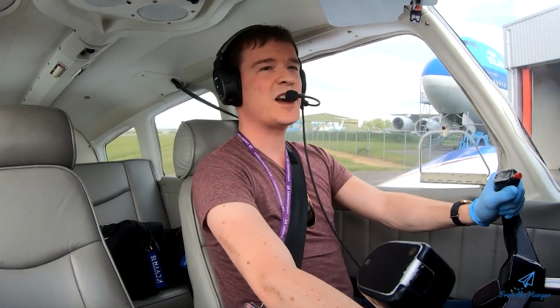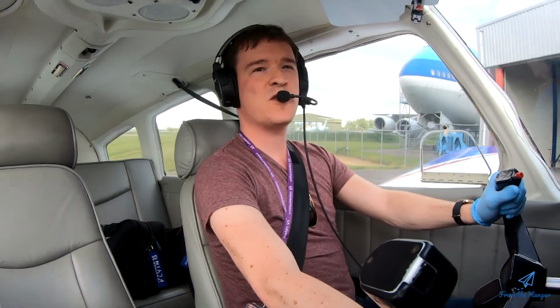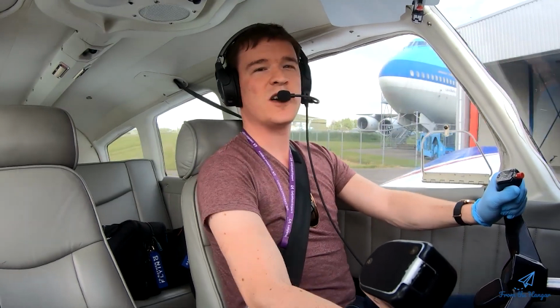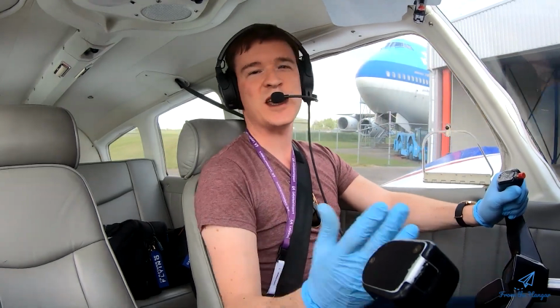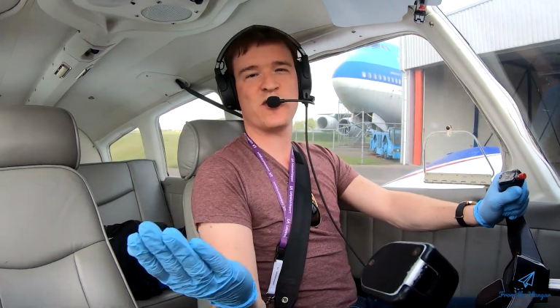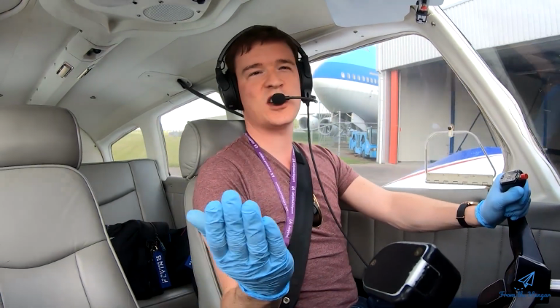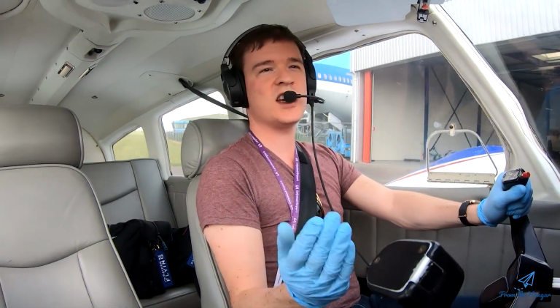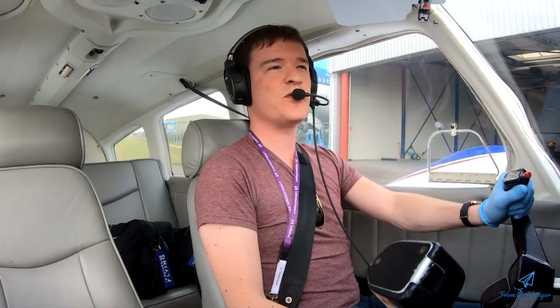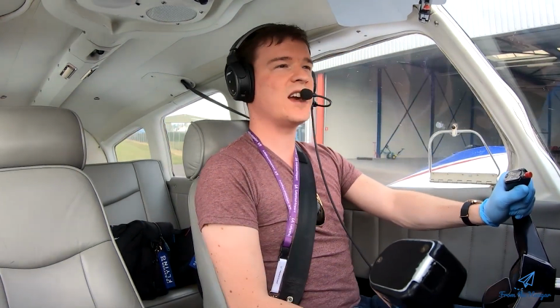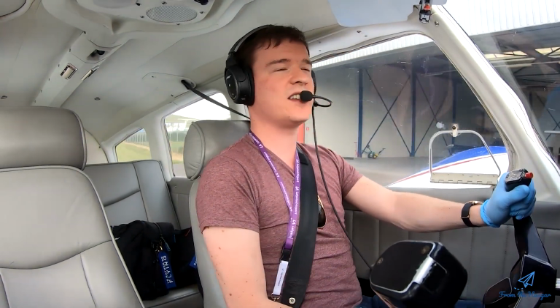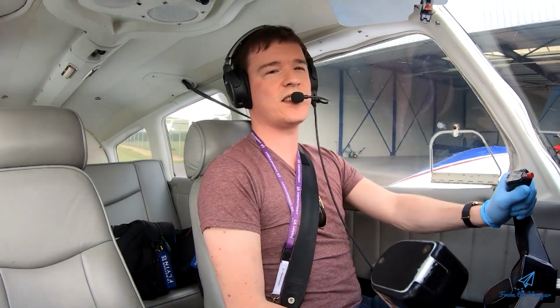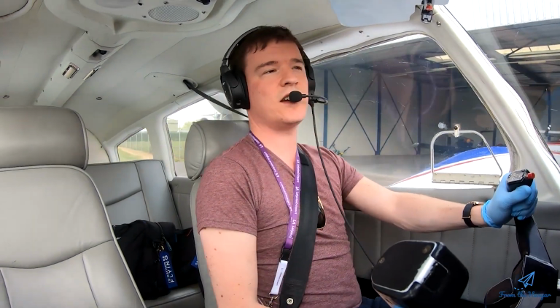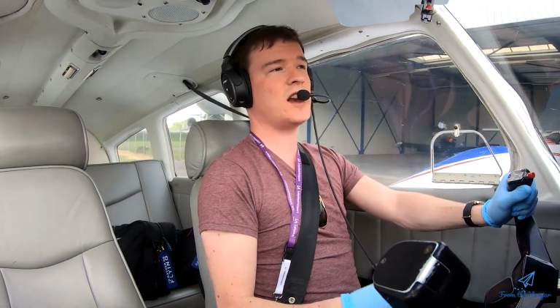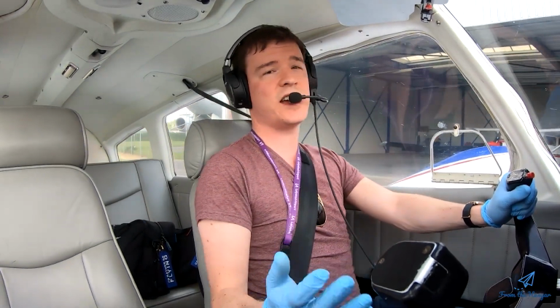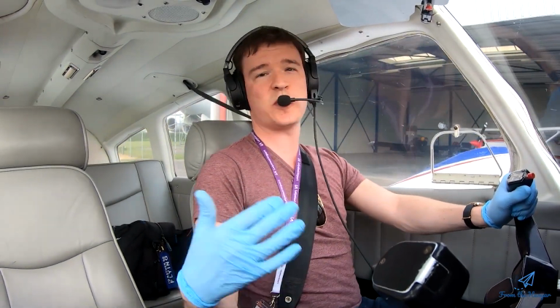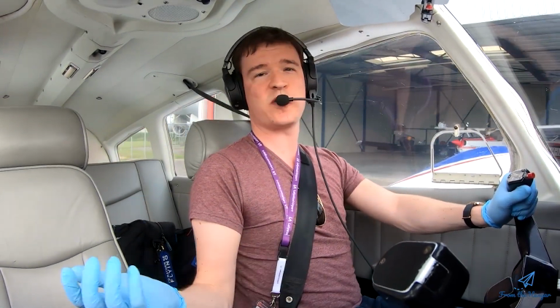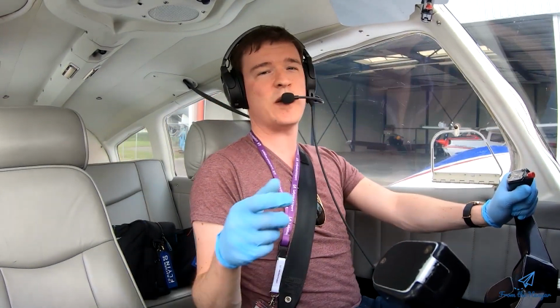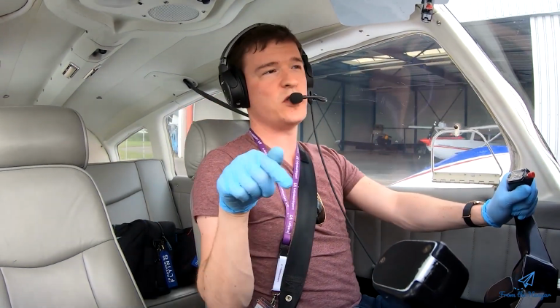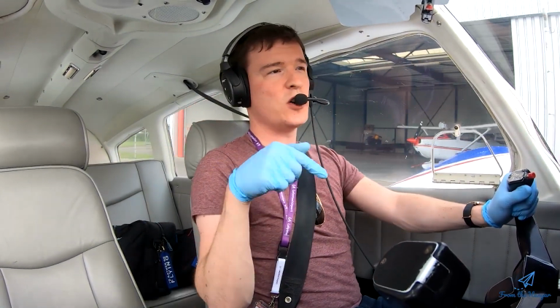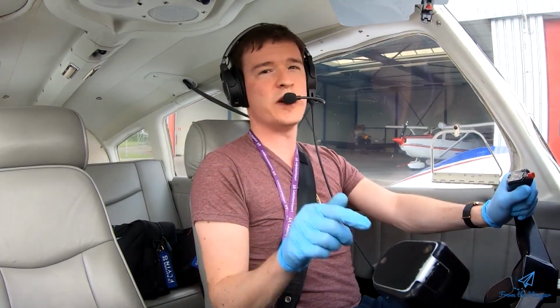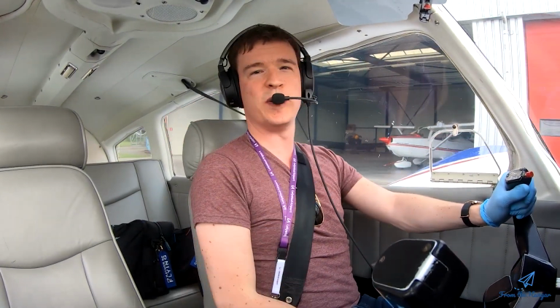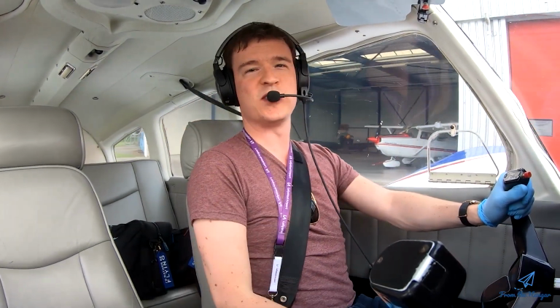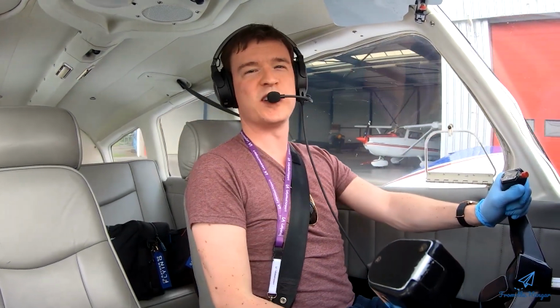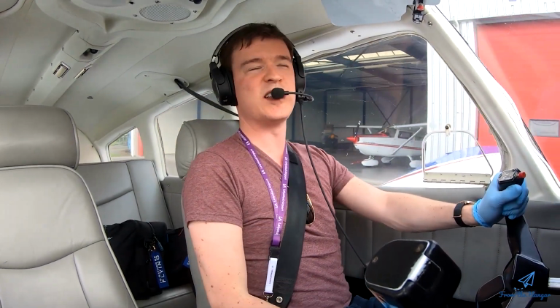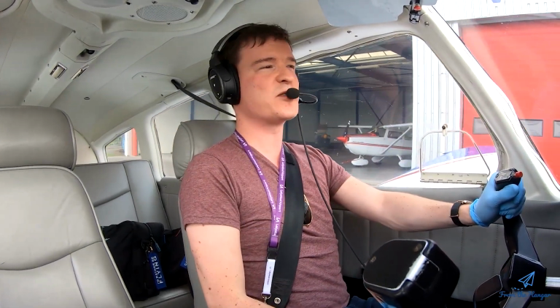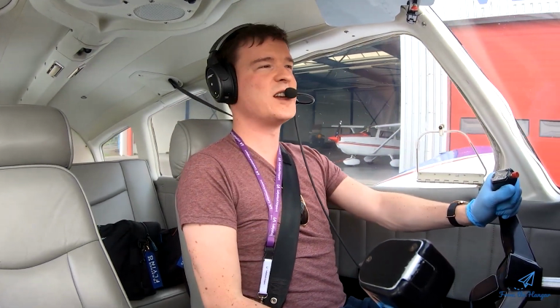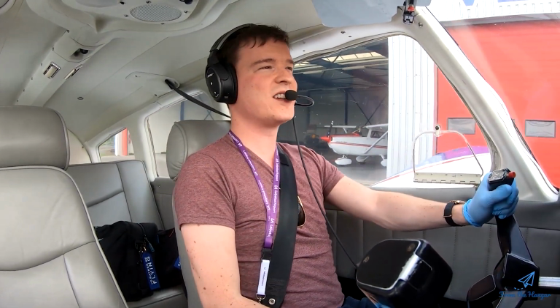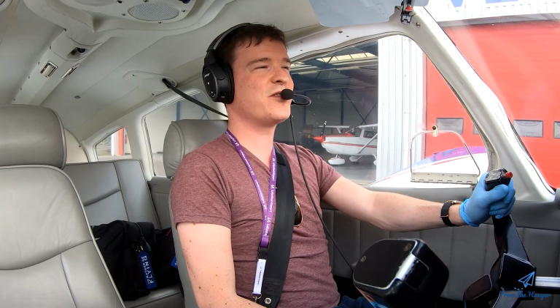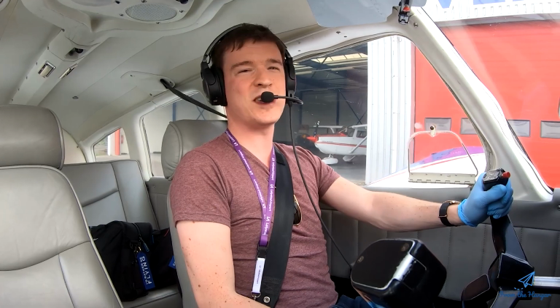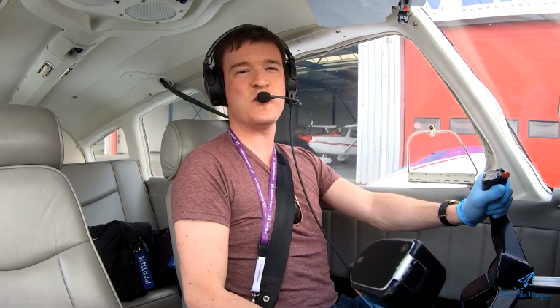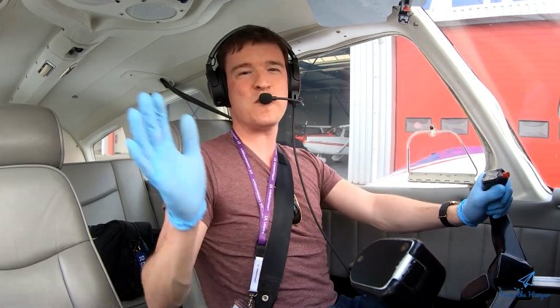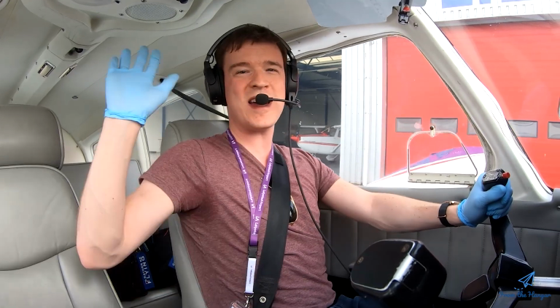For now, thank you for watching. If you liked it — like, subscribe, you know the button is underneath the screen. Thank you, bye!